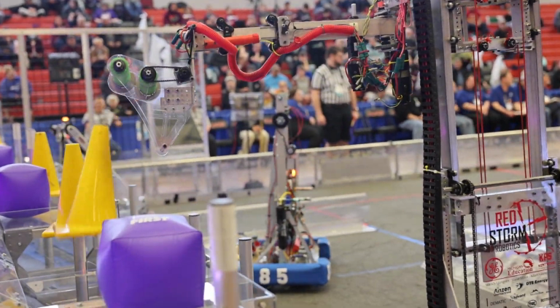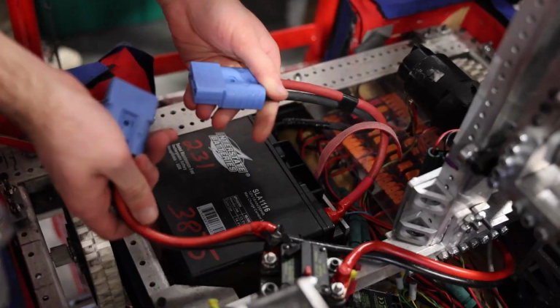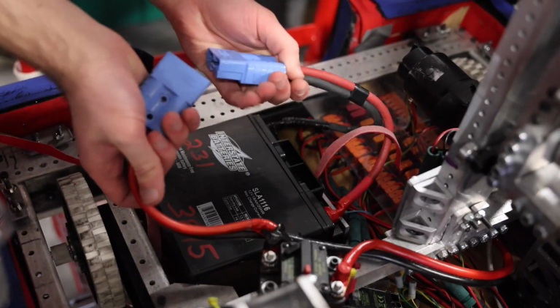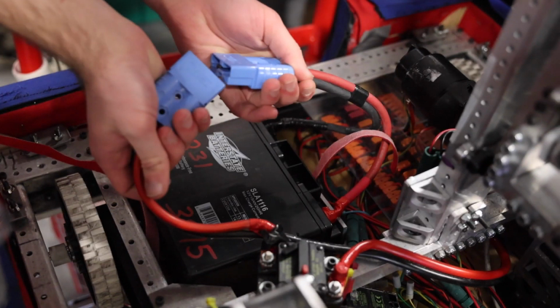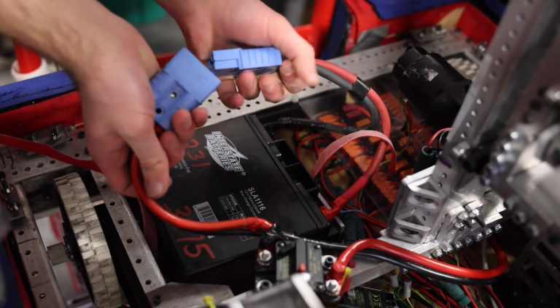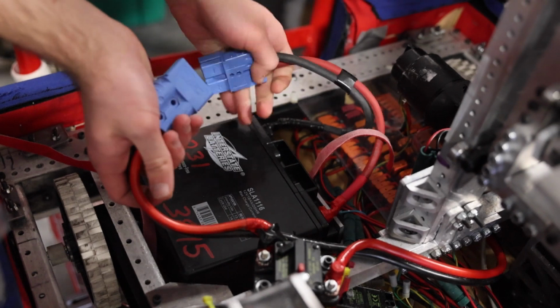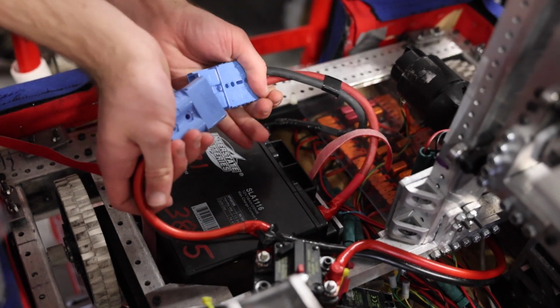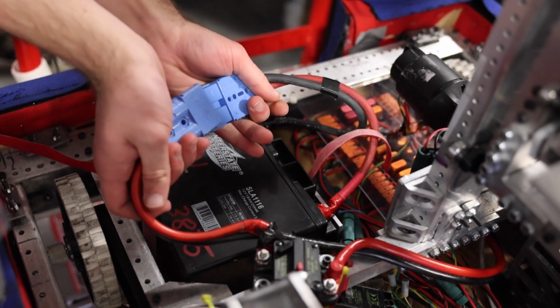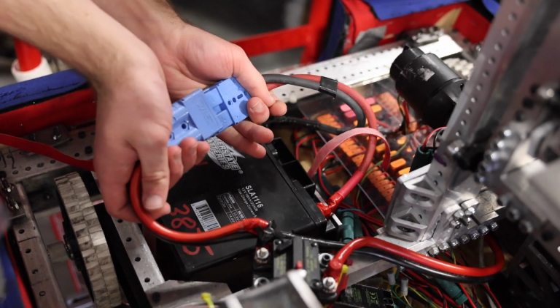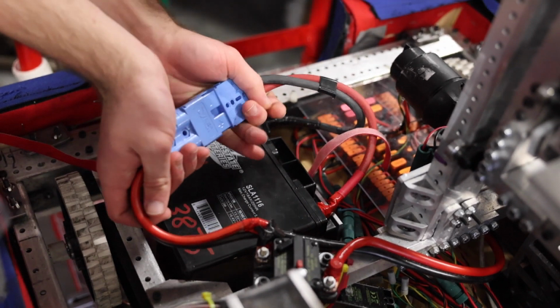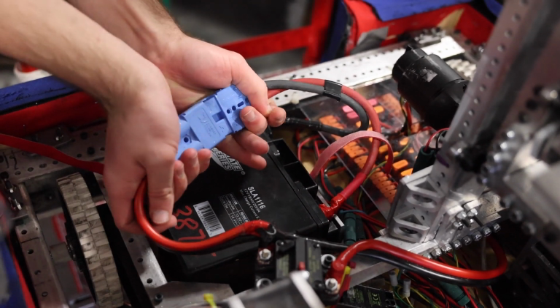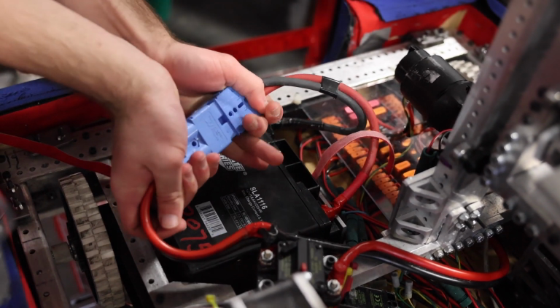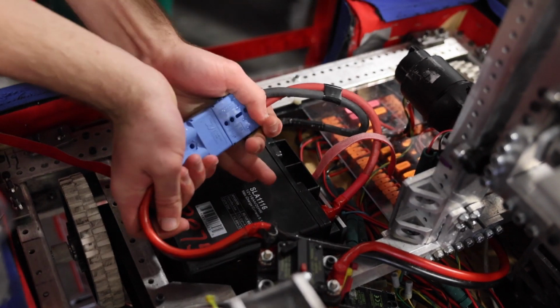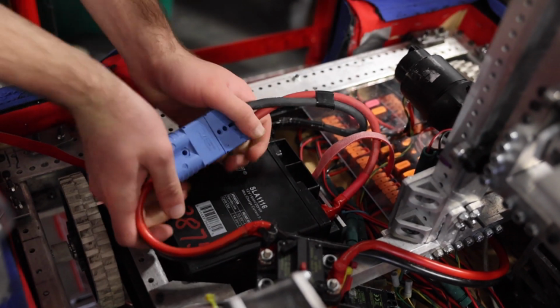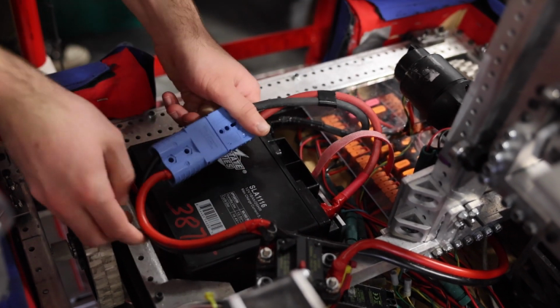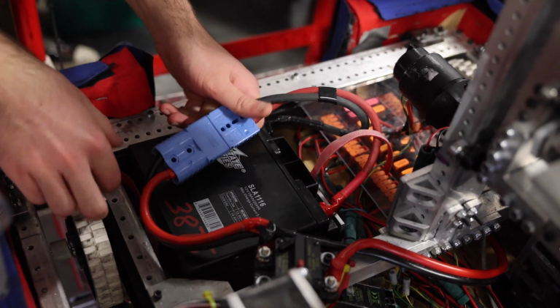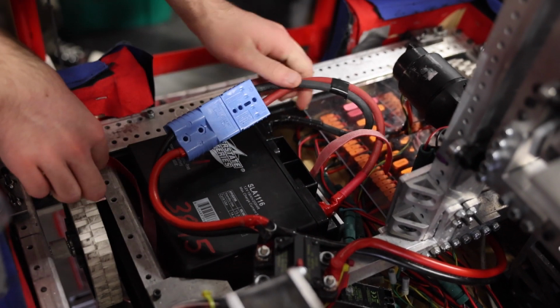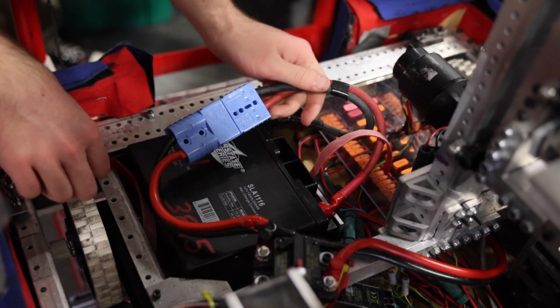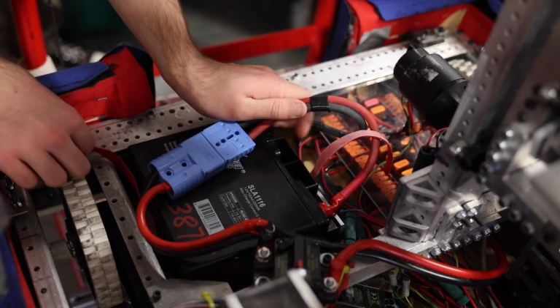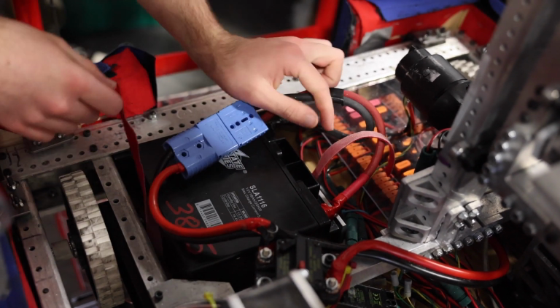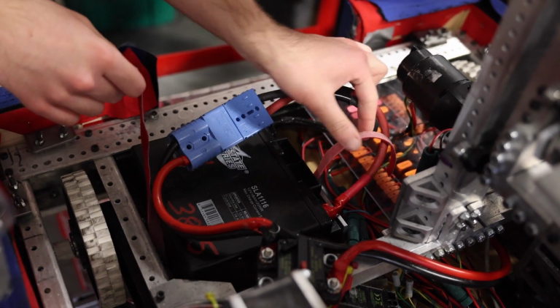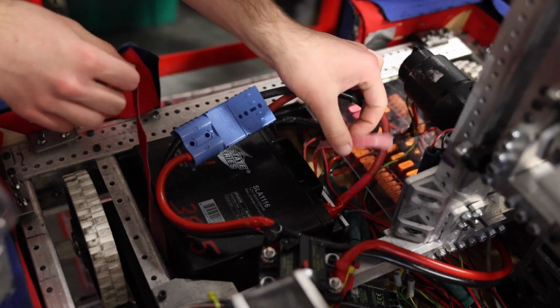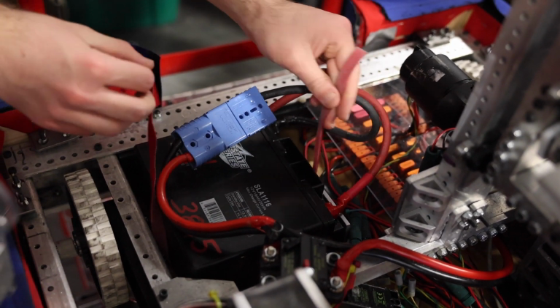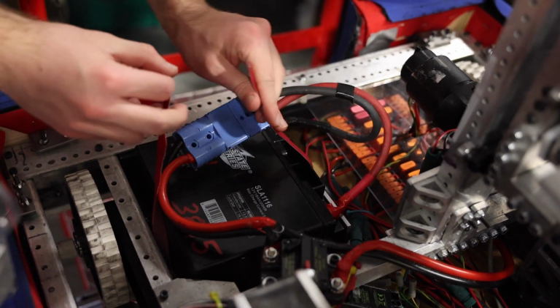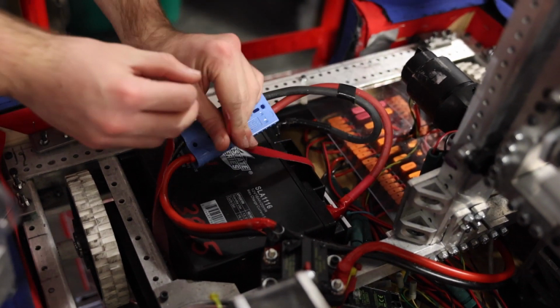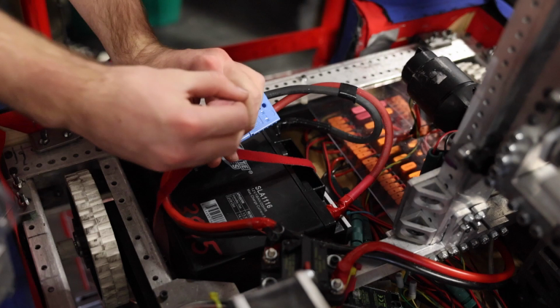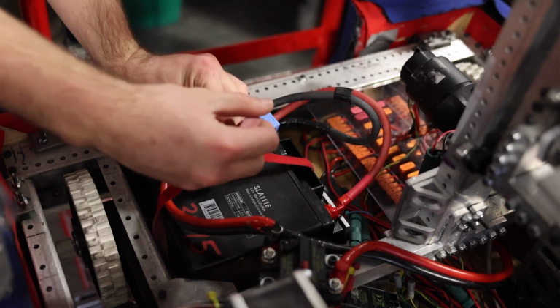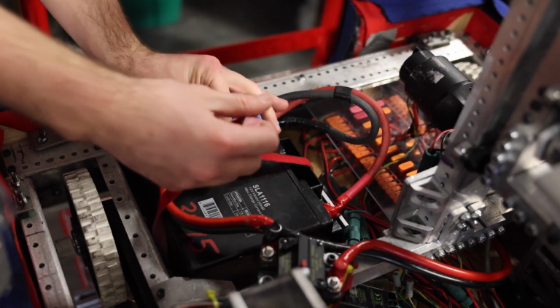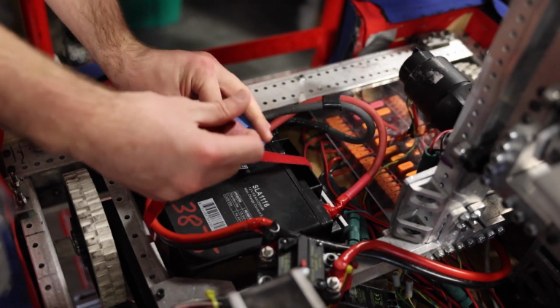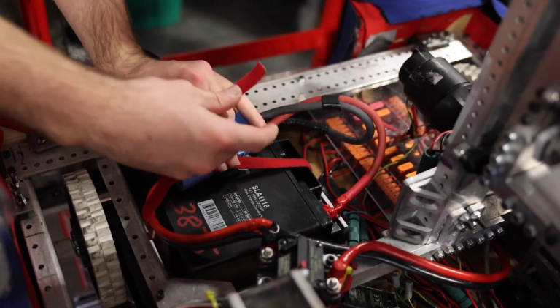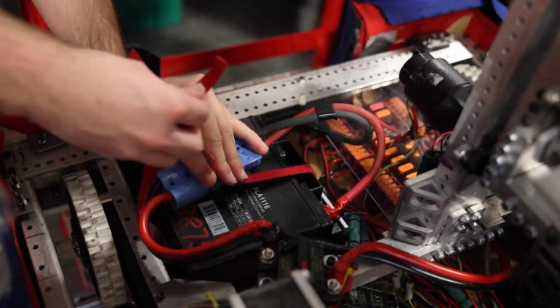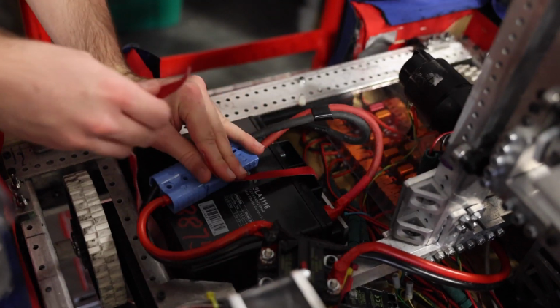This is our third competition, so it doesn't count for any points, which gives us the perfect time to be experimental and see what we can learn before the state competition next week.